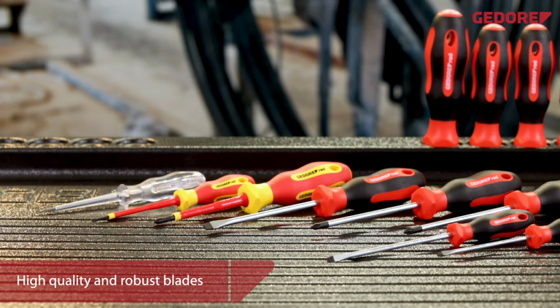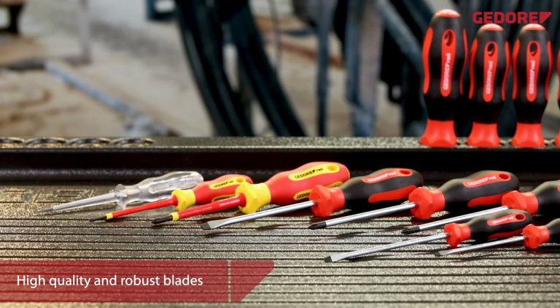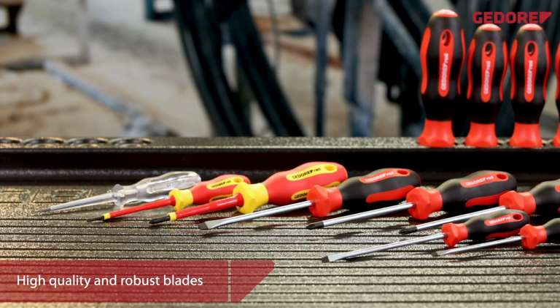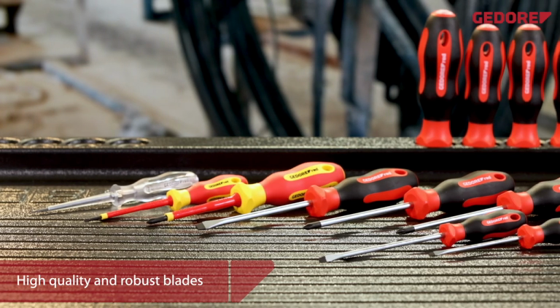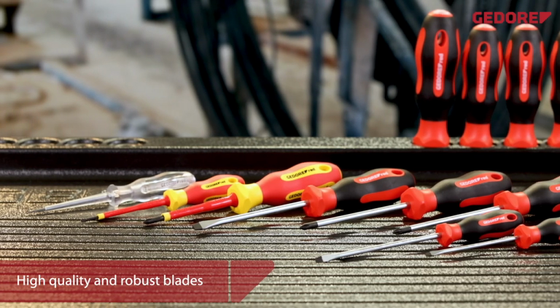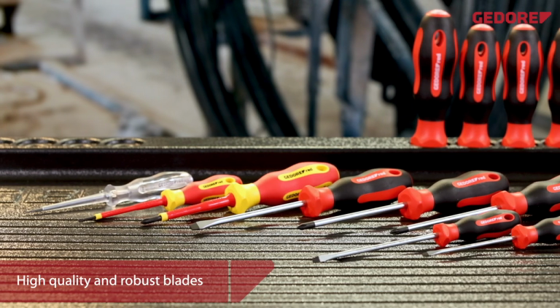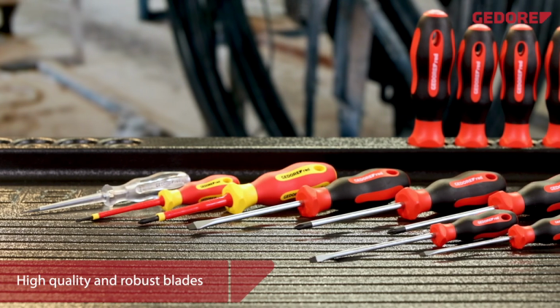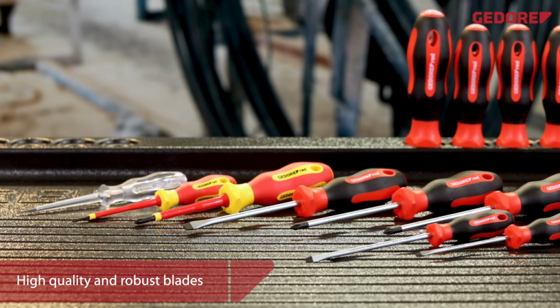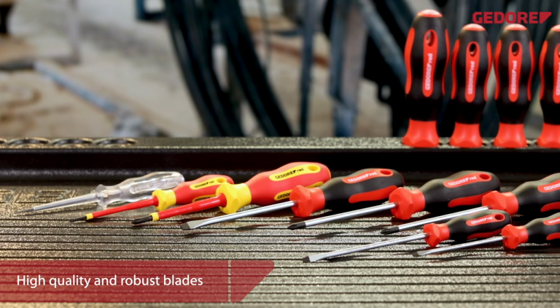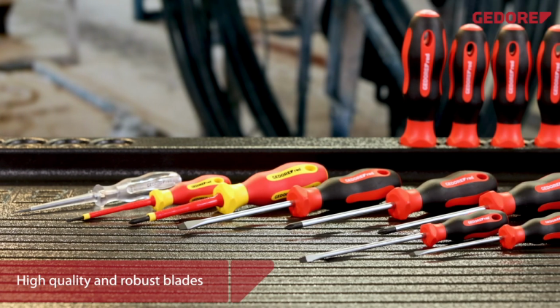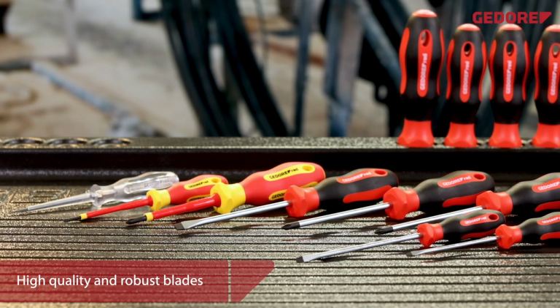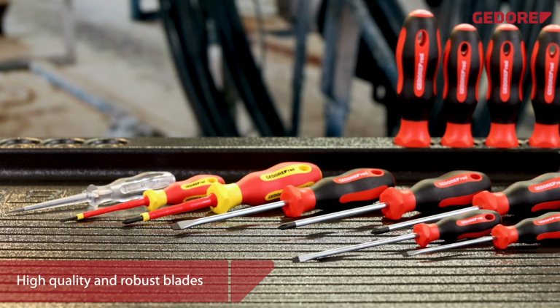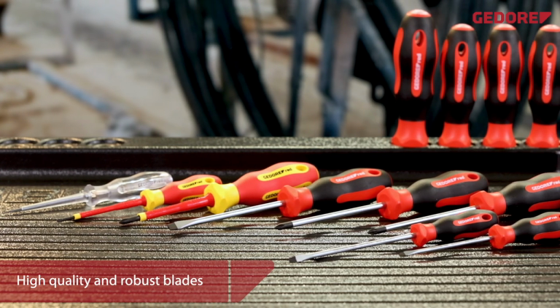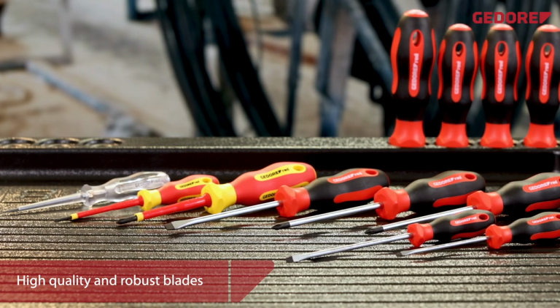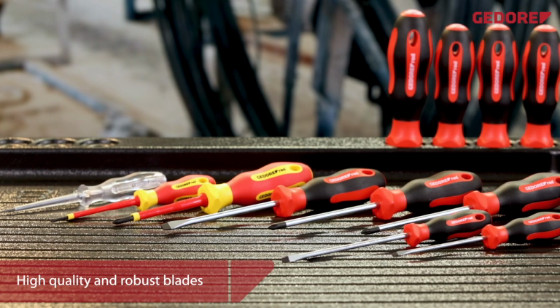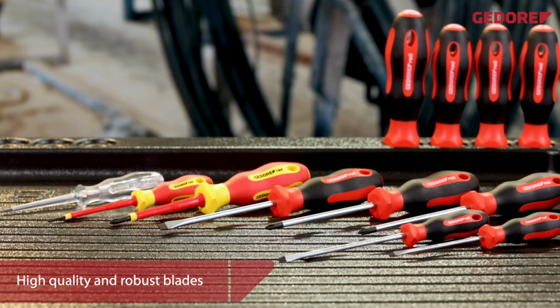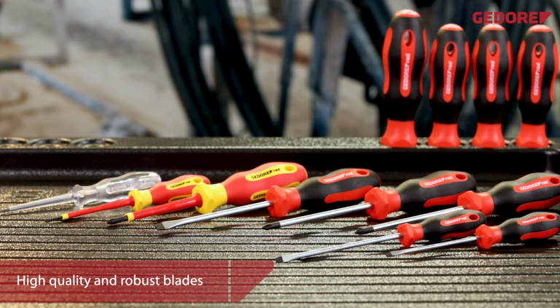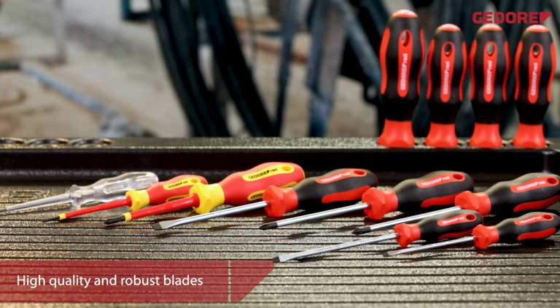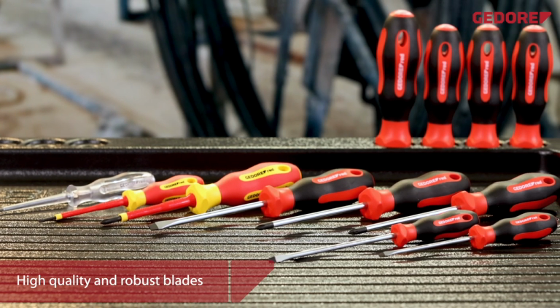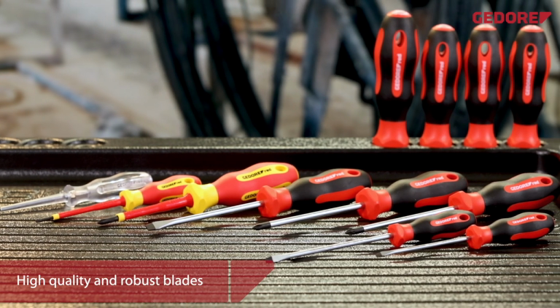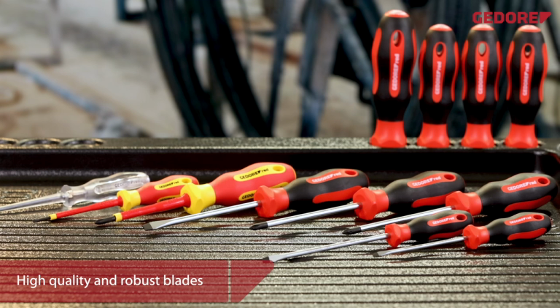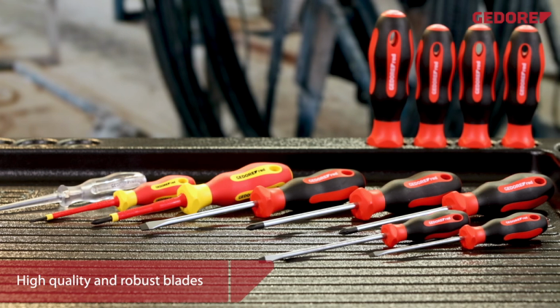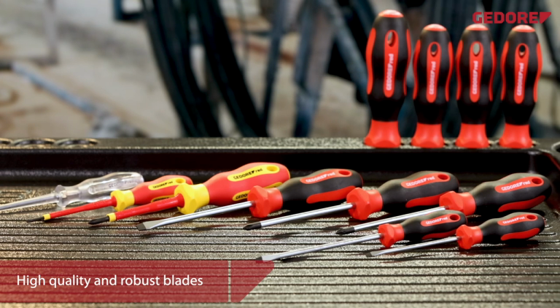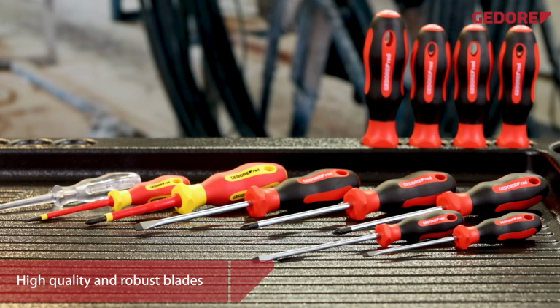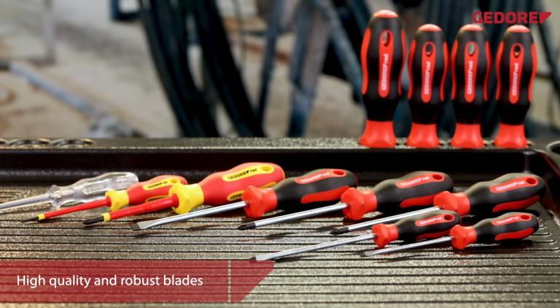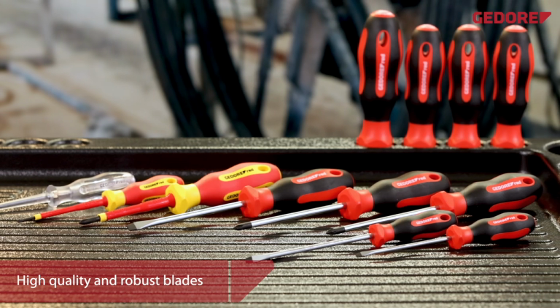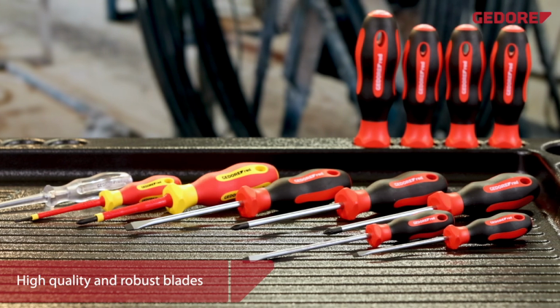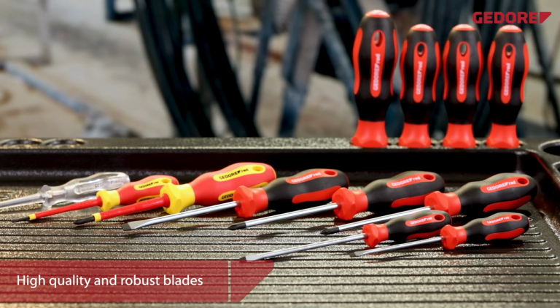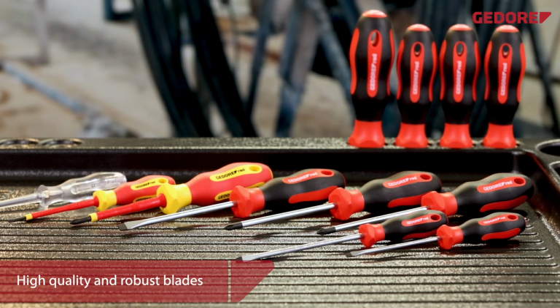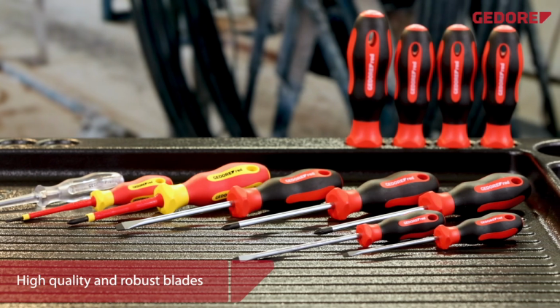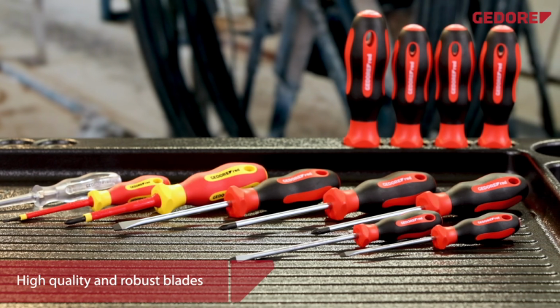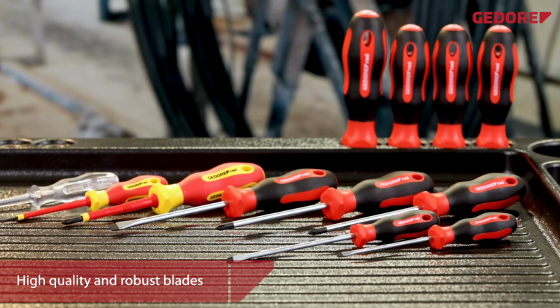Screwdrivers and bits. Fast turns. Made for reliability.